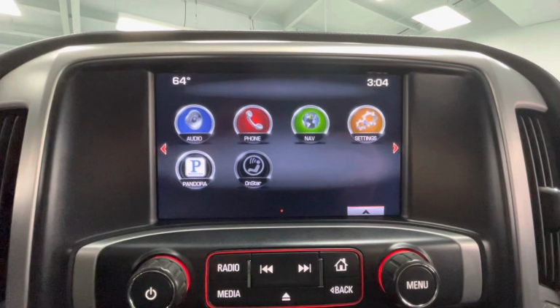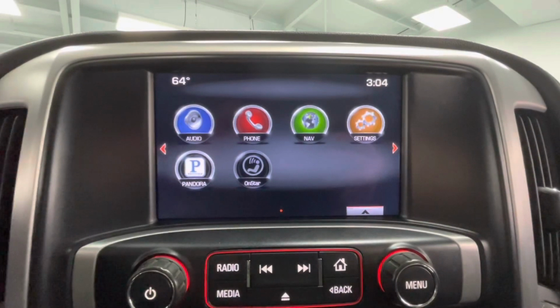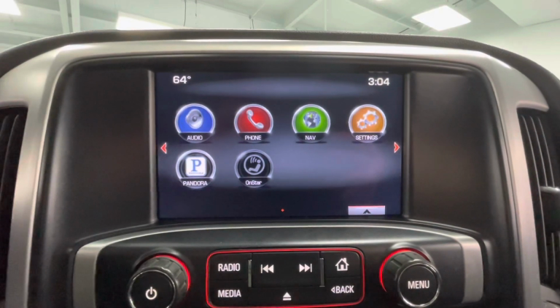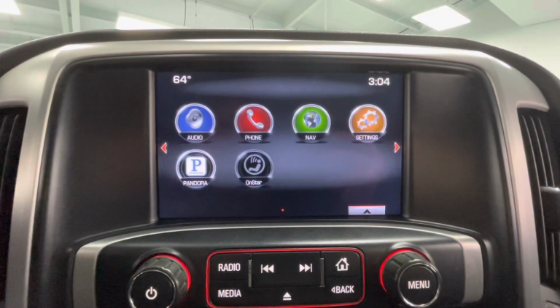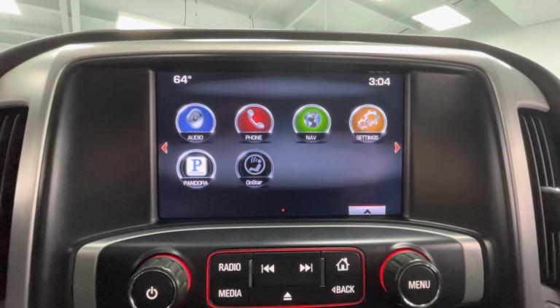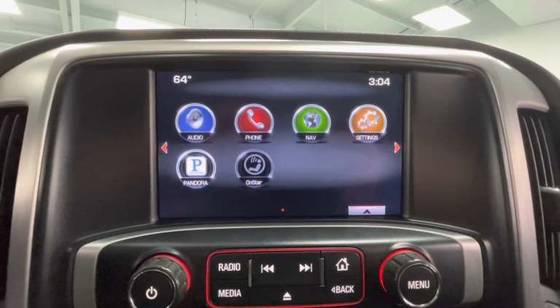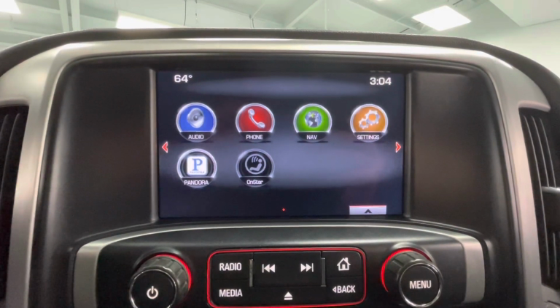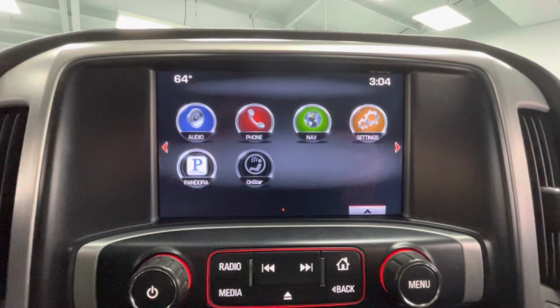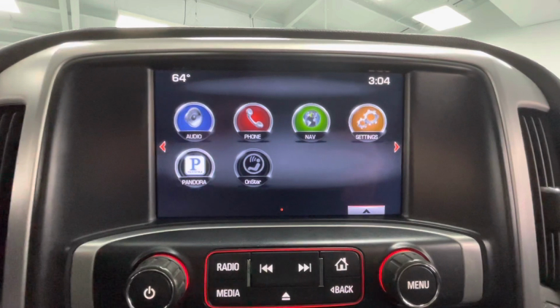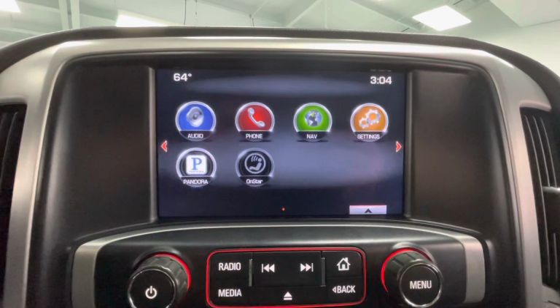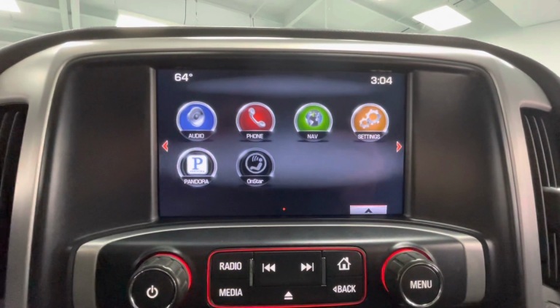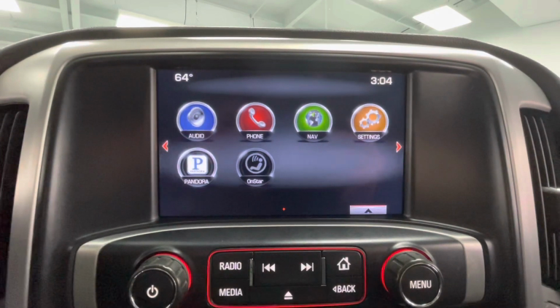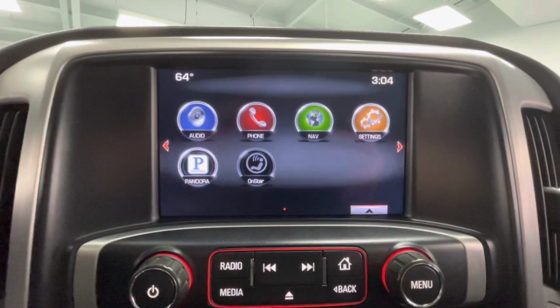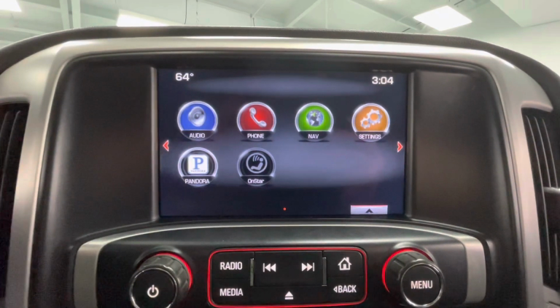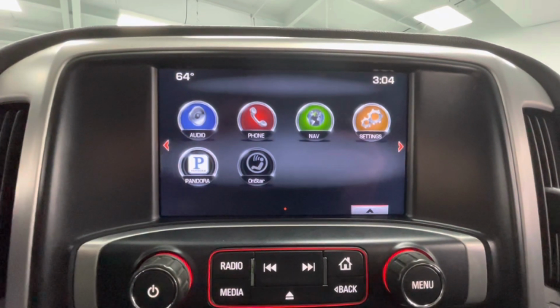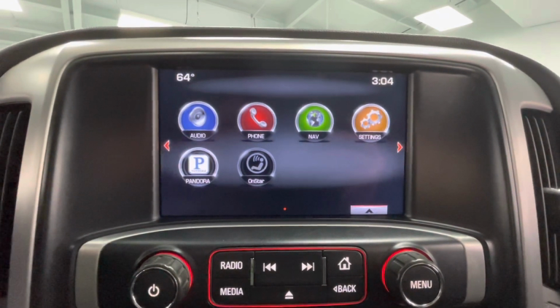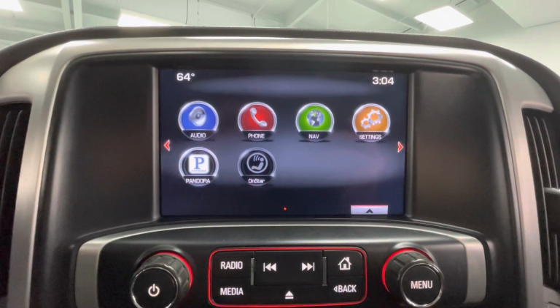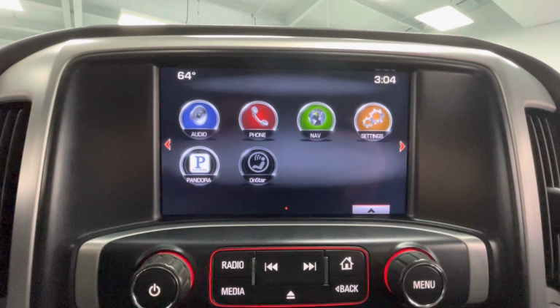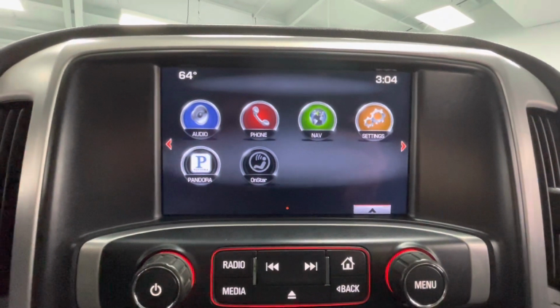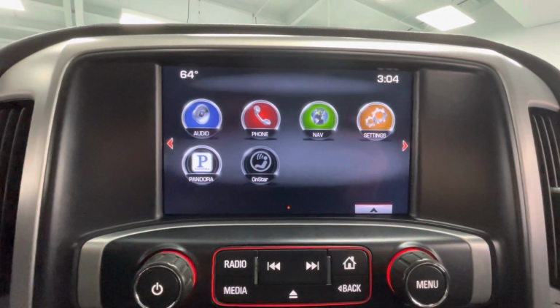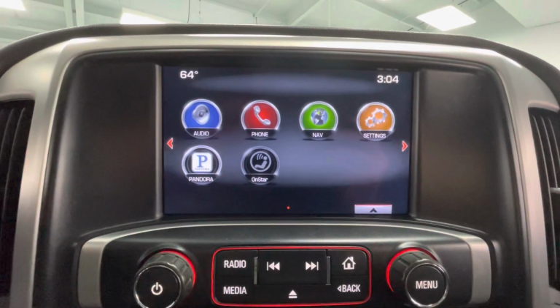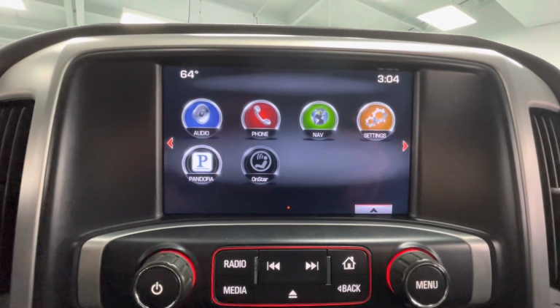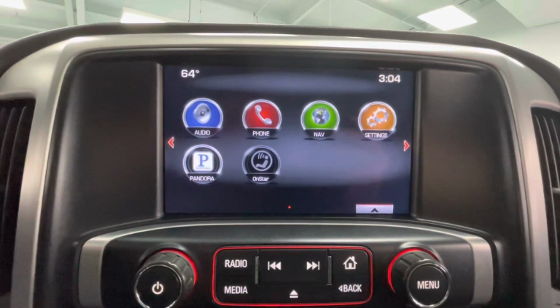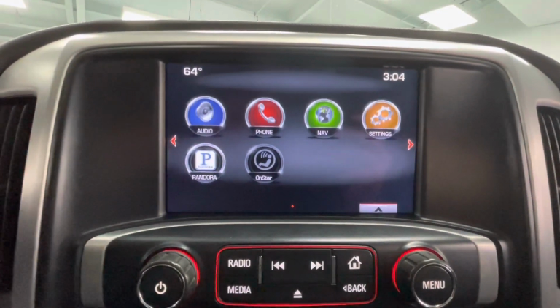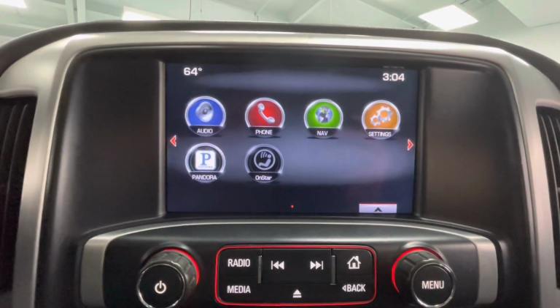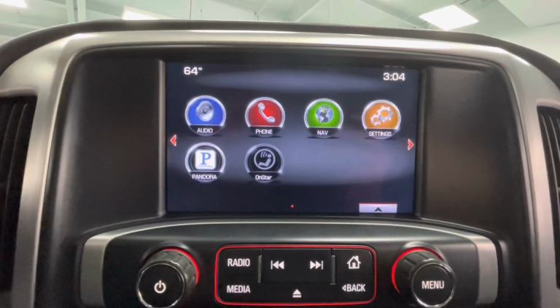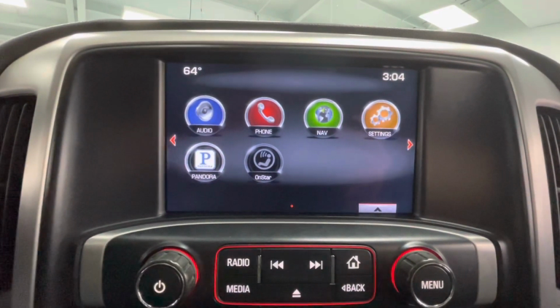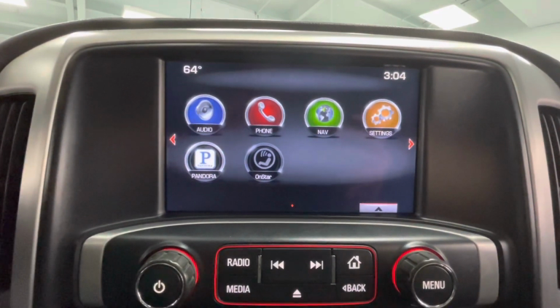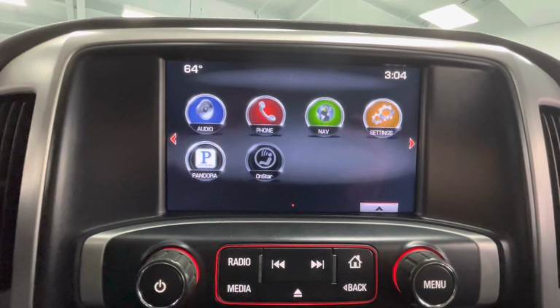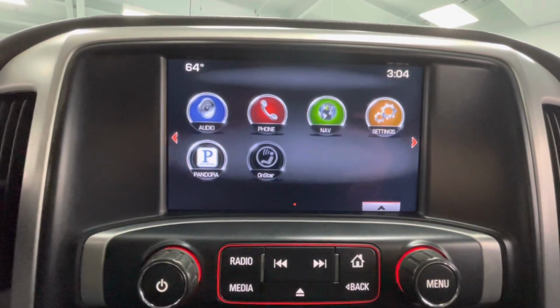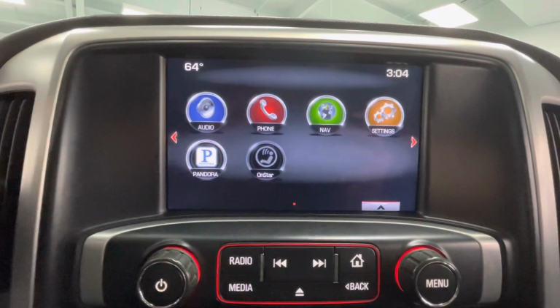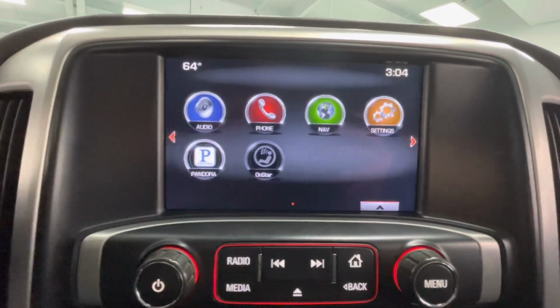Coming here to the center, you will have a large touchscreen display equipped with AM, FM, Sirius XM, and Bluetooth. As mentioned earlier, you will also have a backup camera.